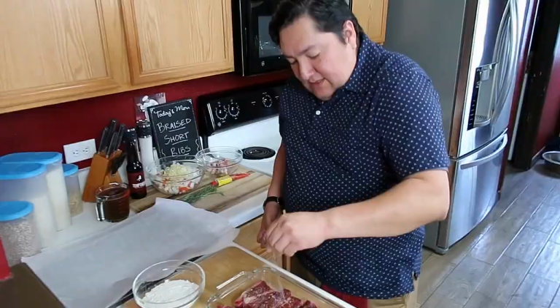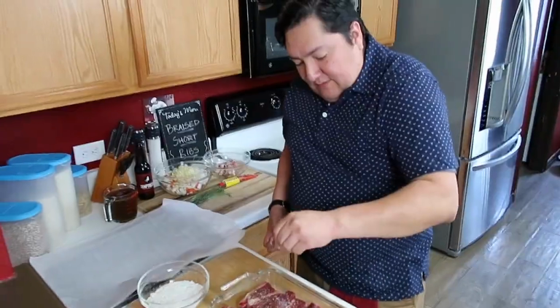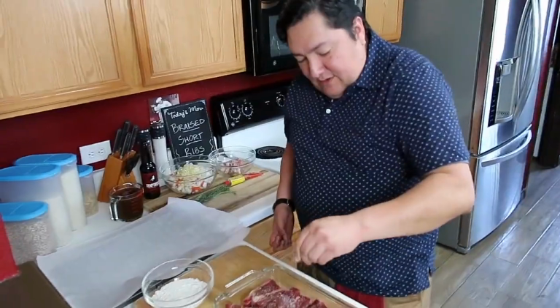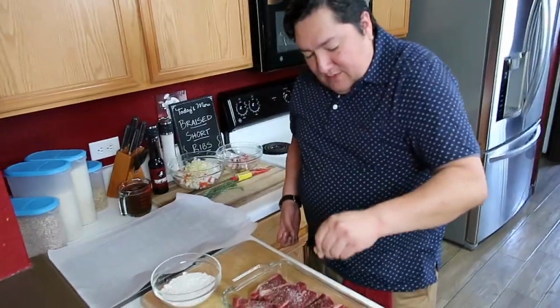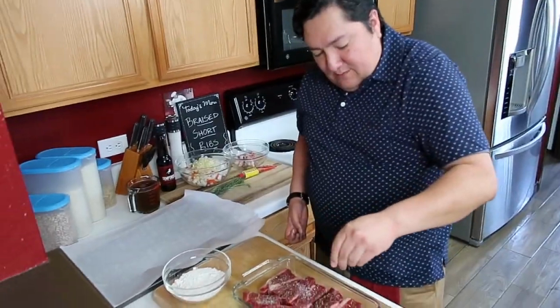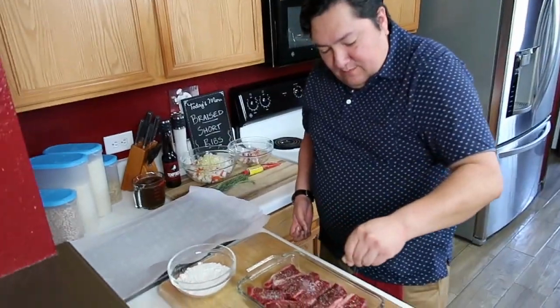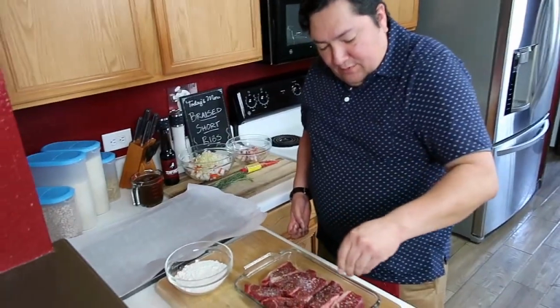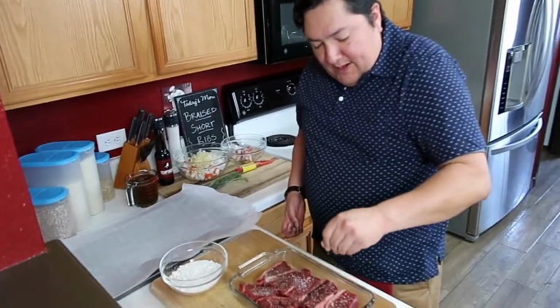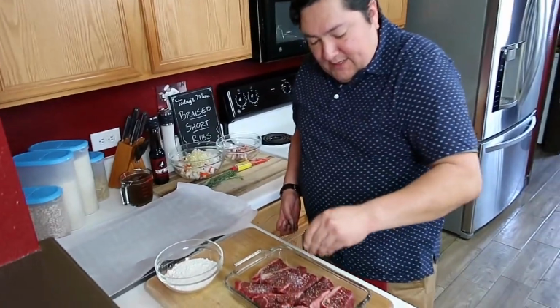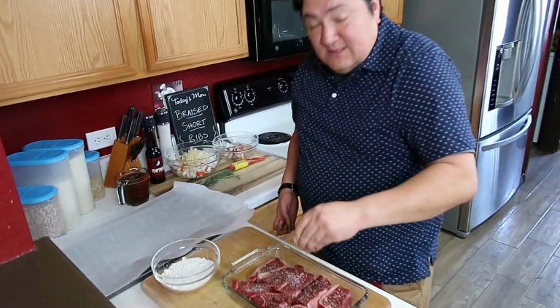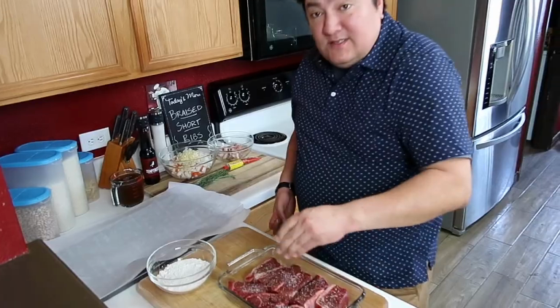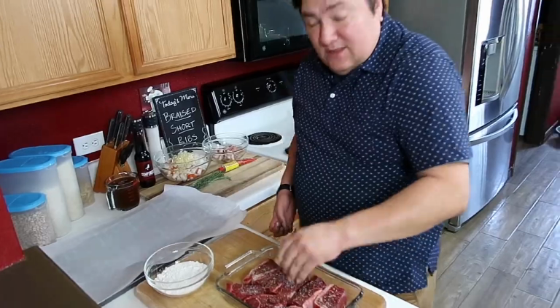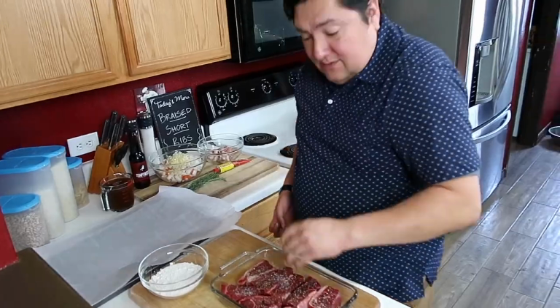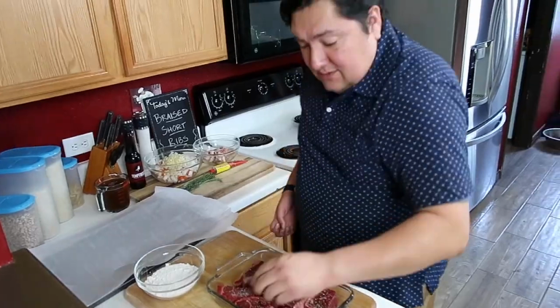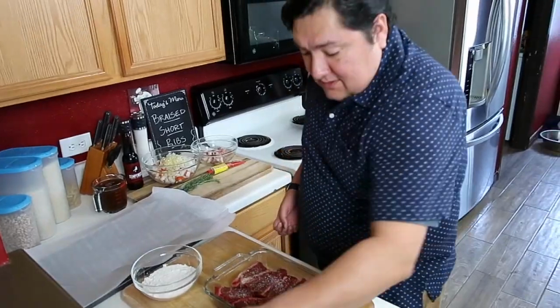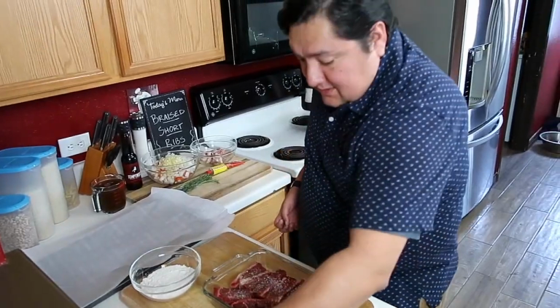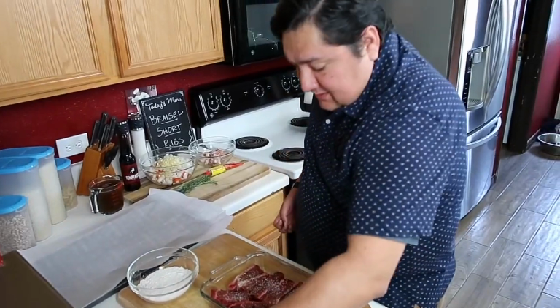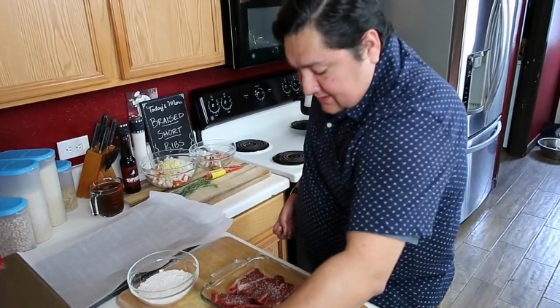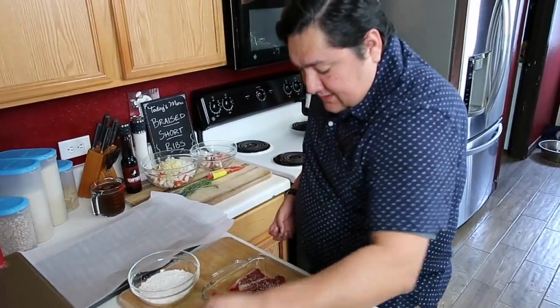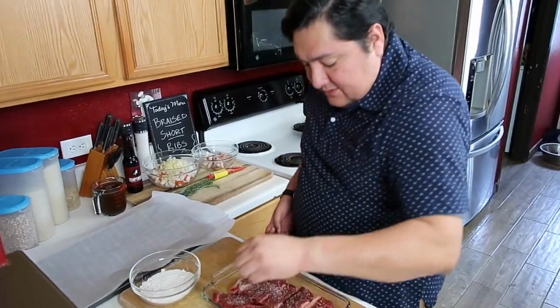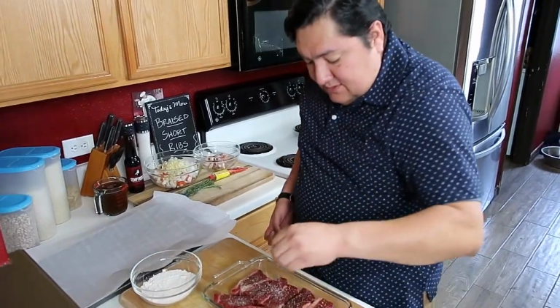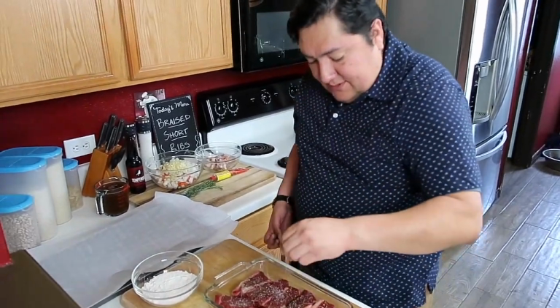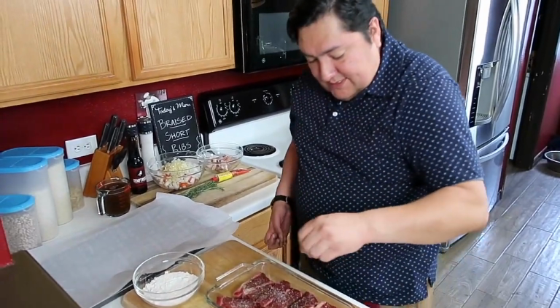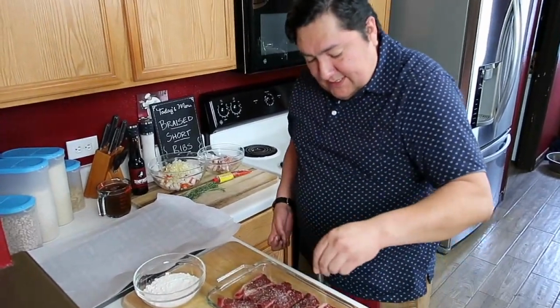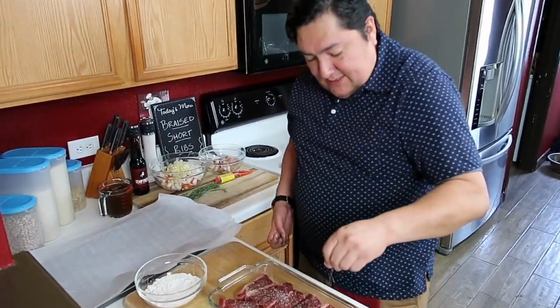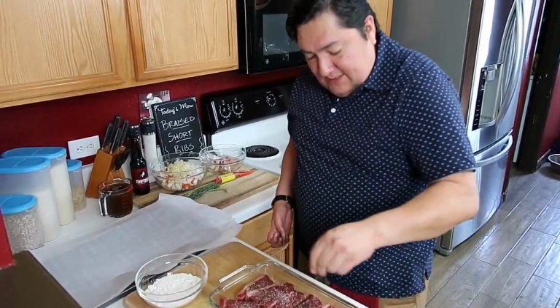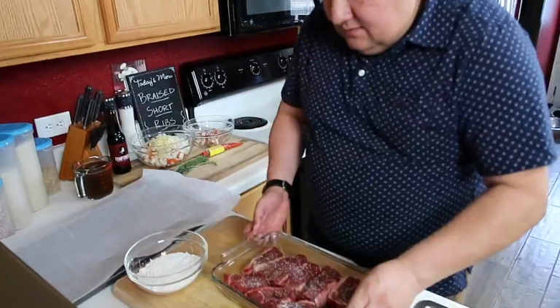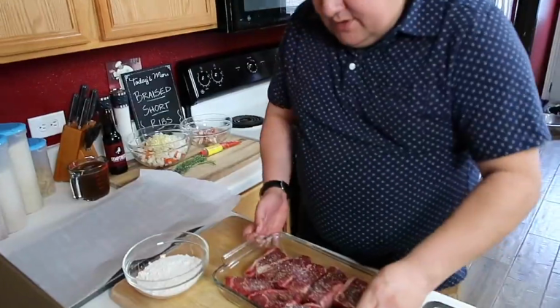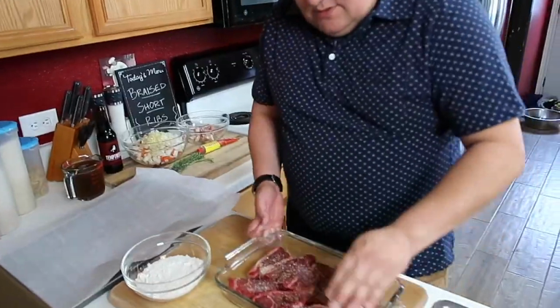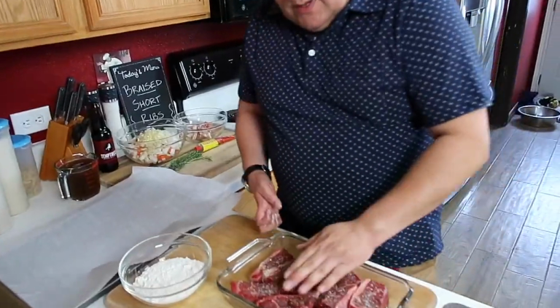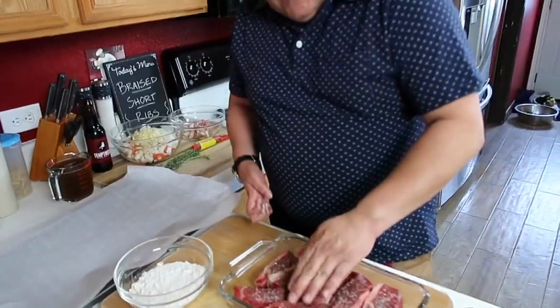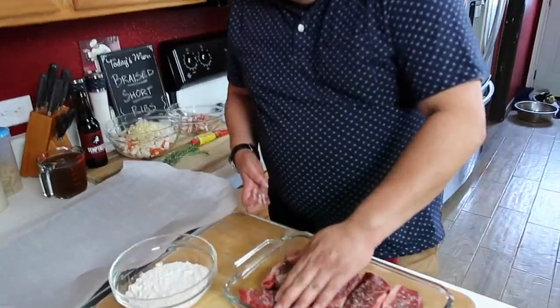They've already been brined in salt, so you don't need to go too crazy now. And we're going to dredge these.